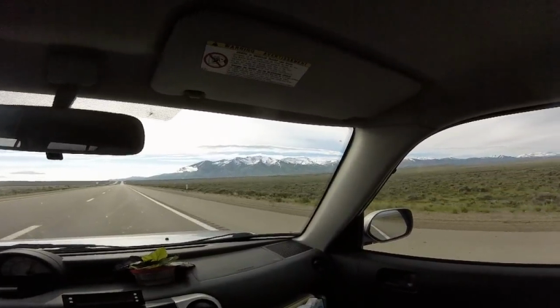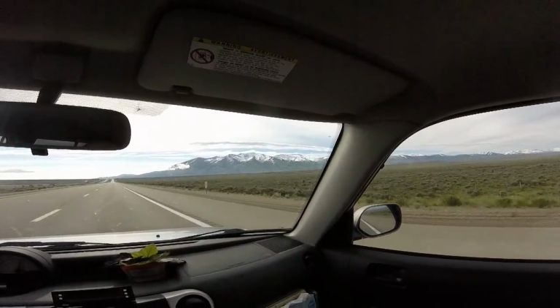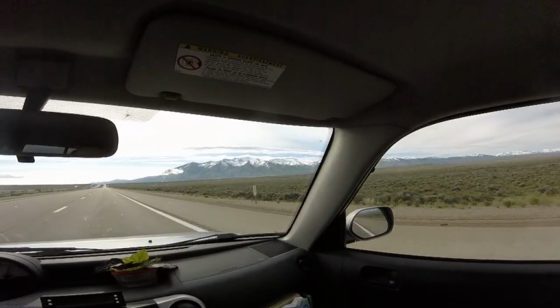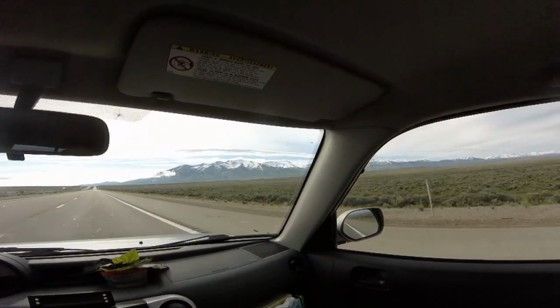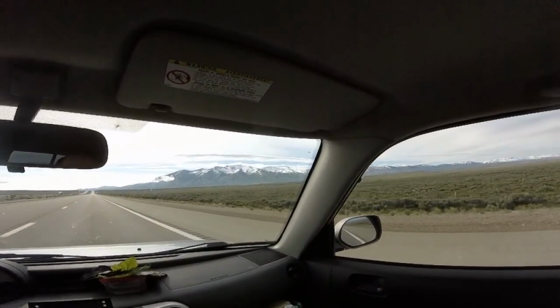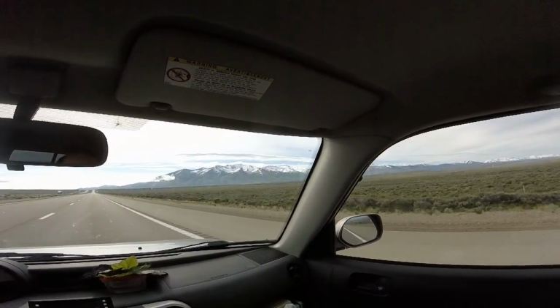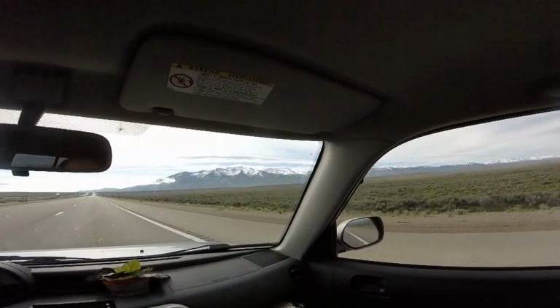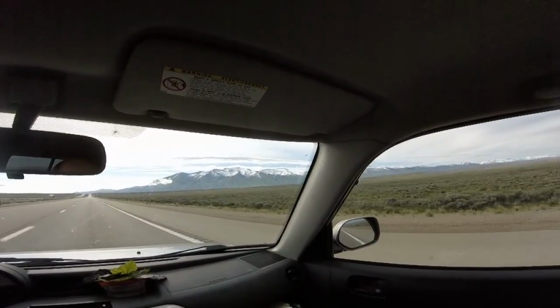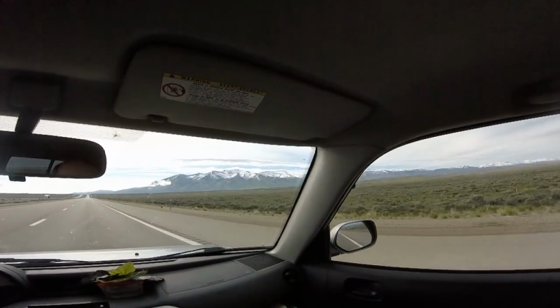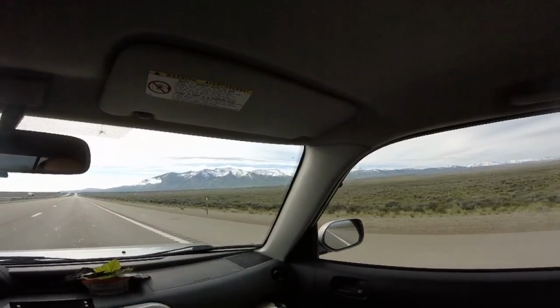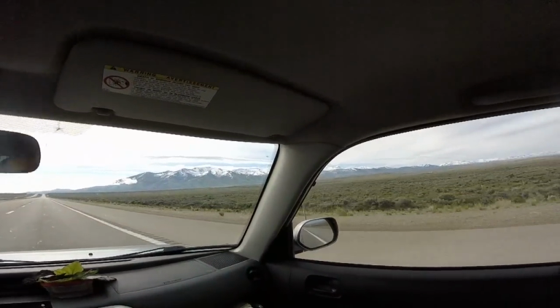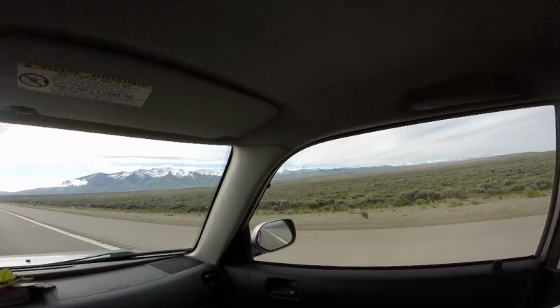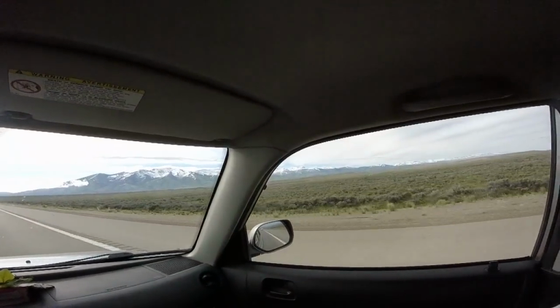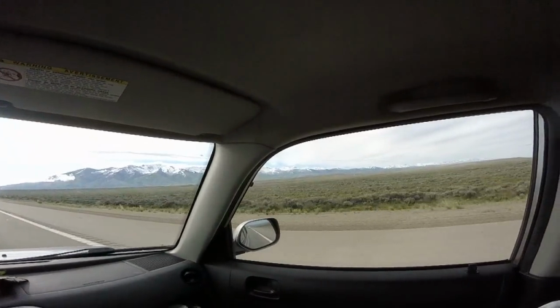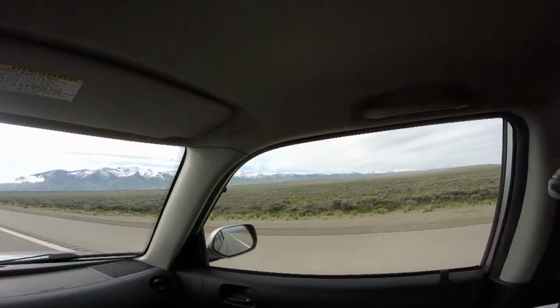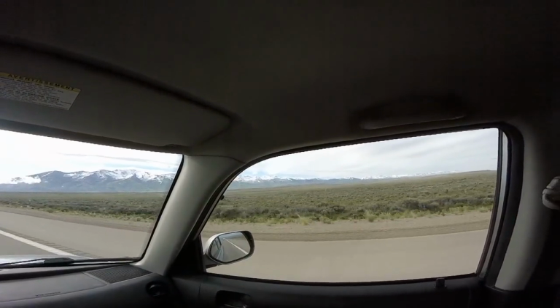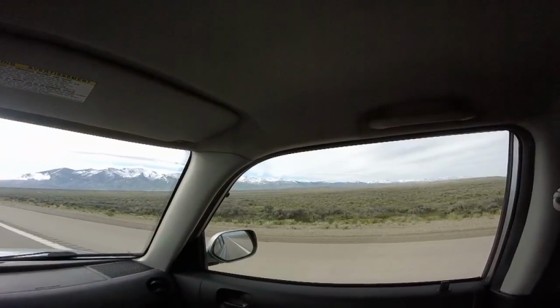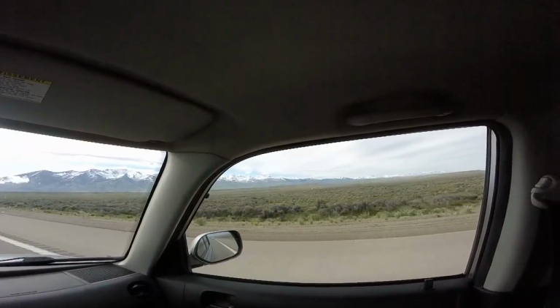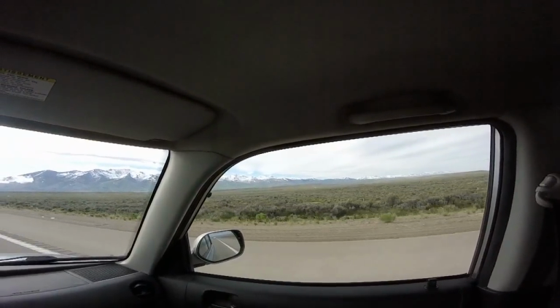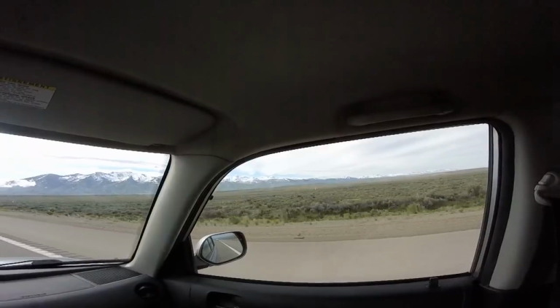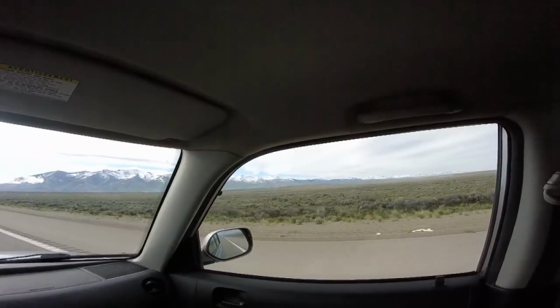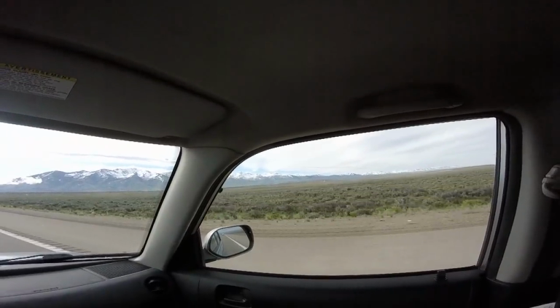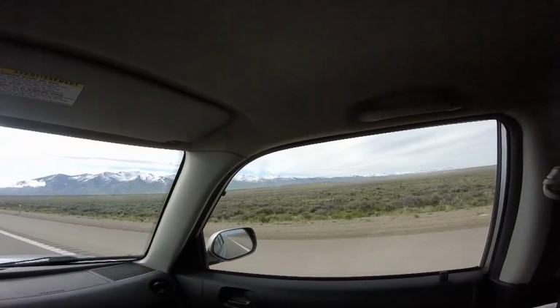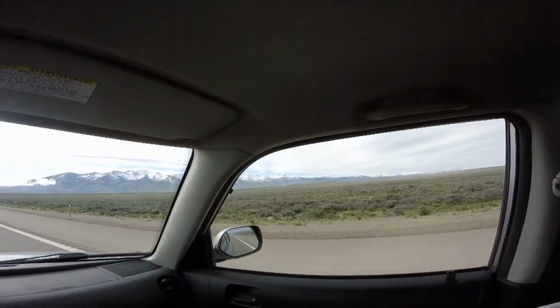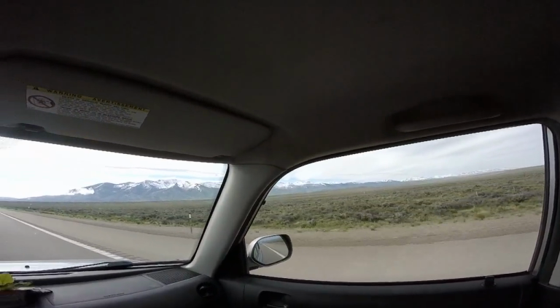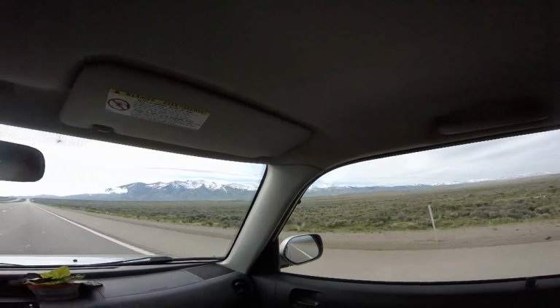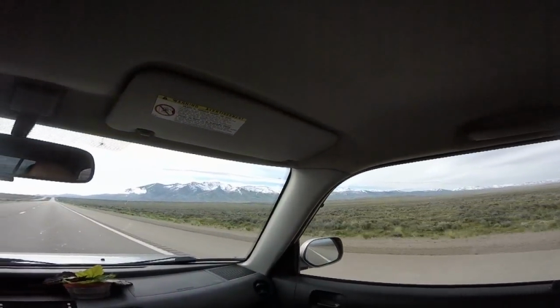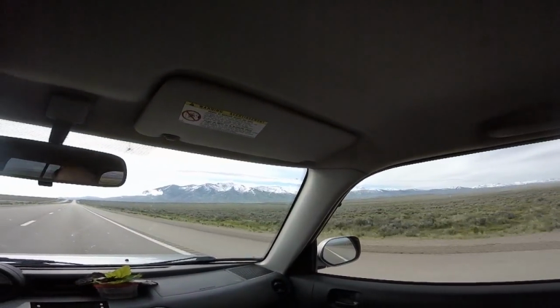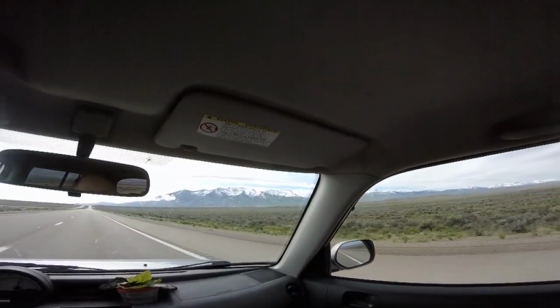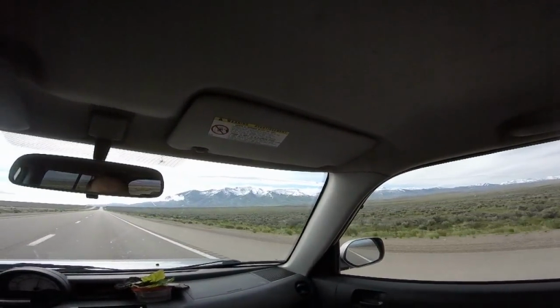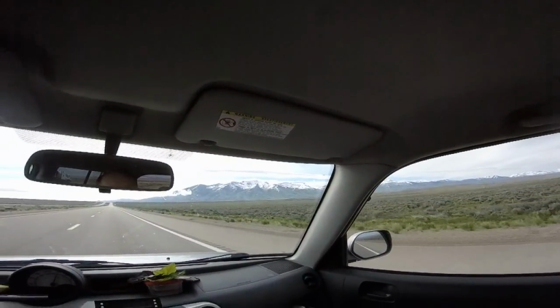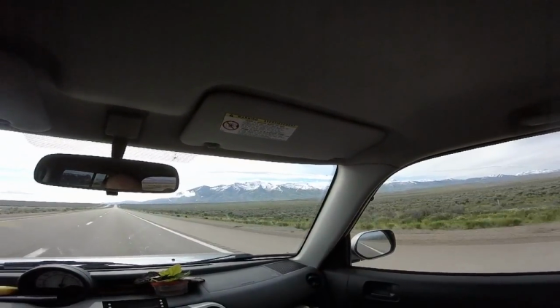These are the mountains between Elko and Wells. Here it's the middle of May.